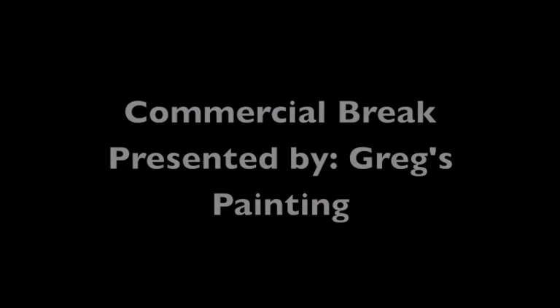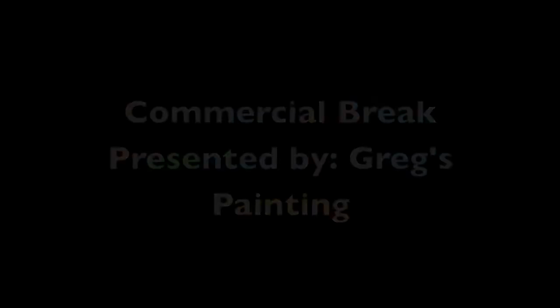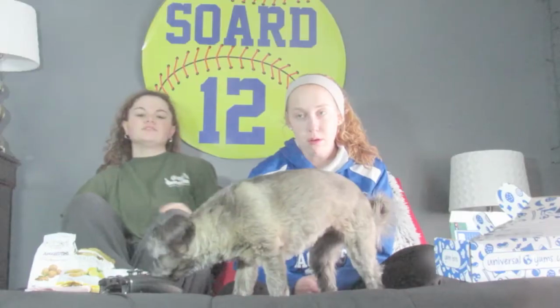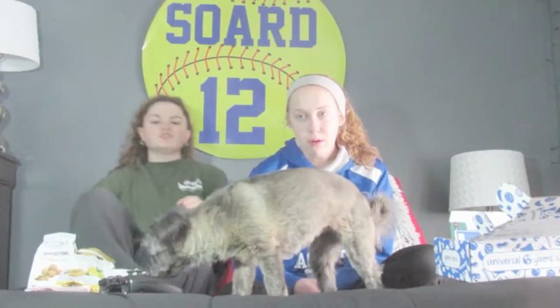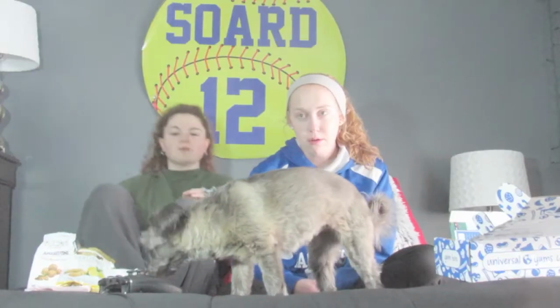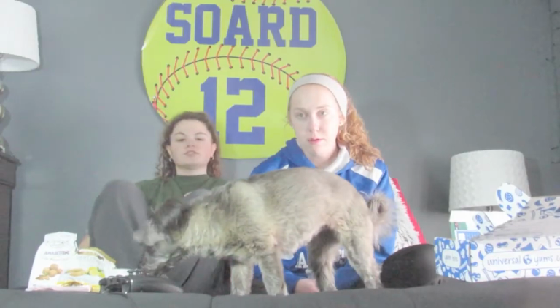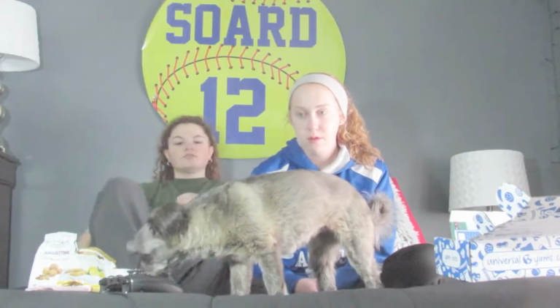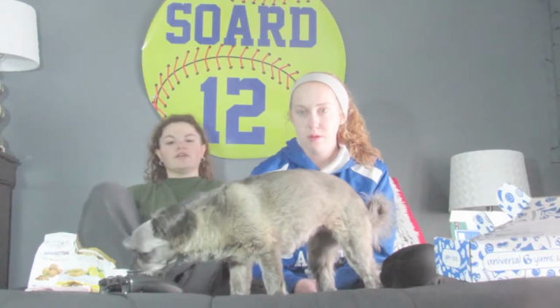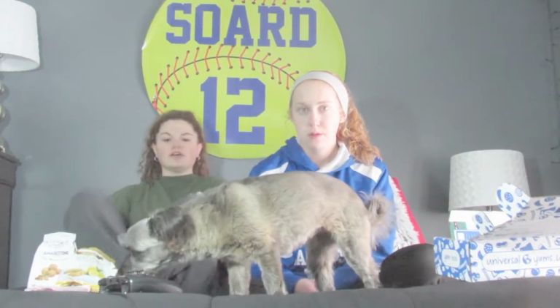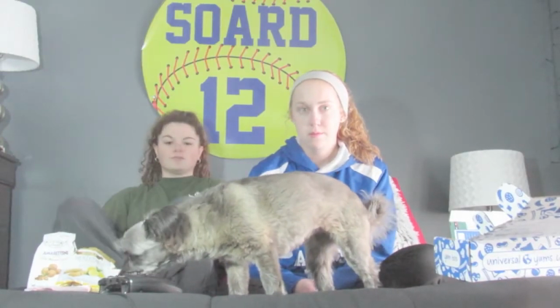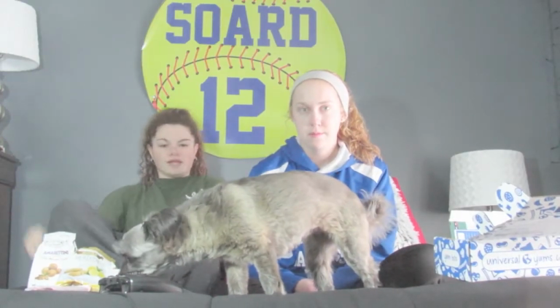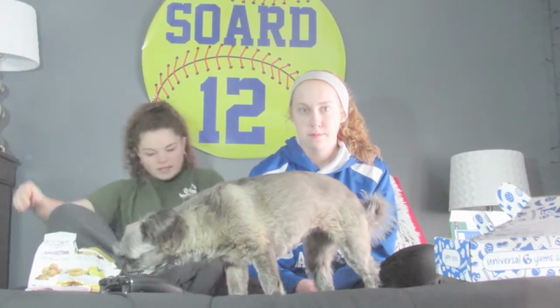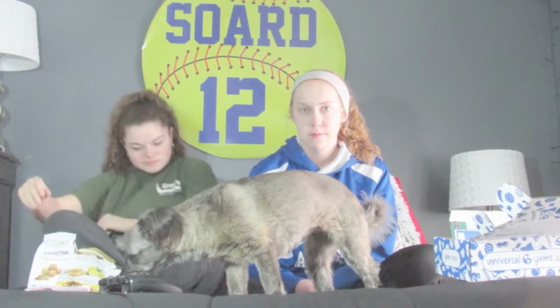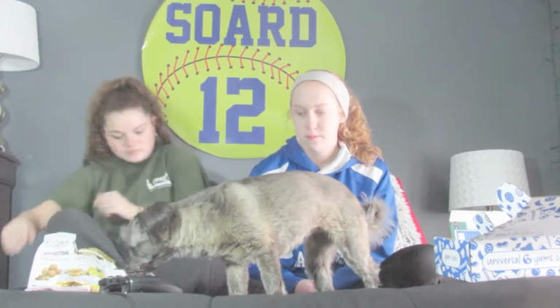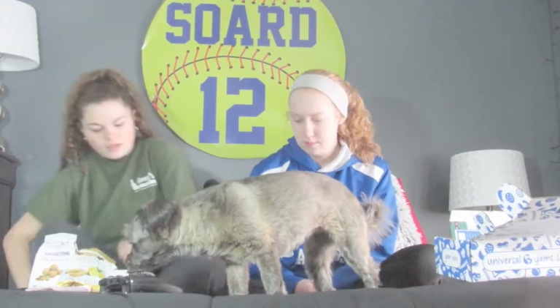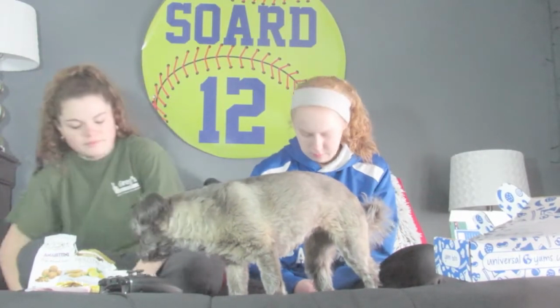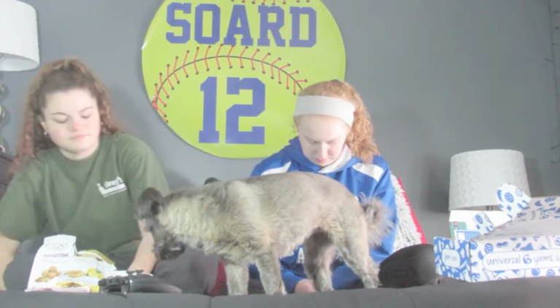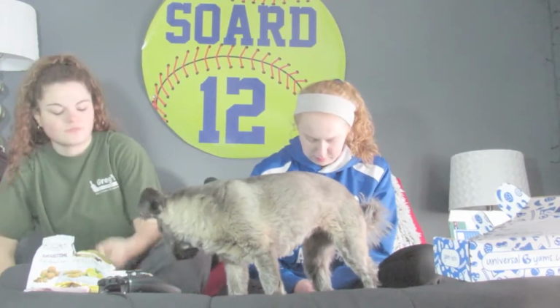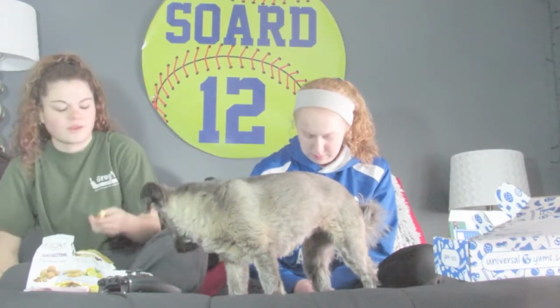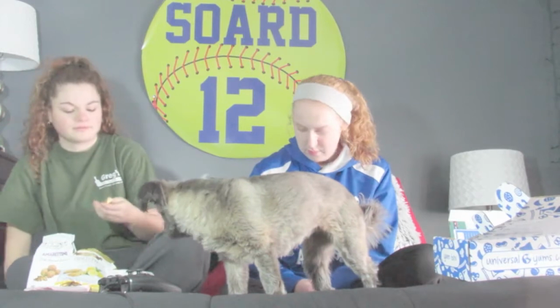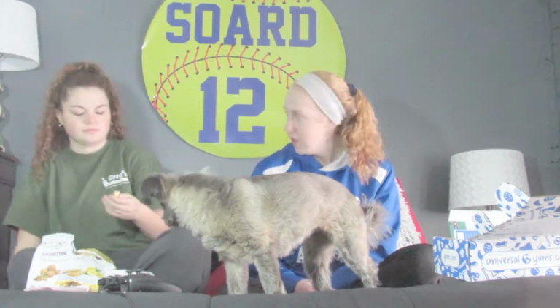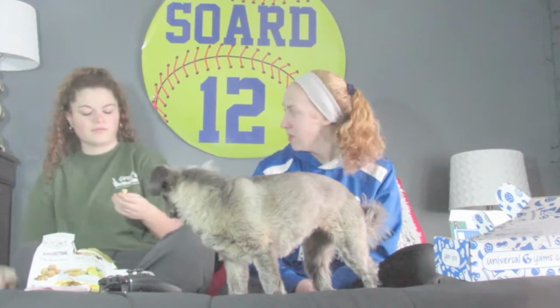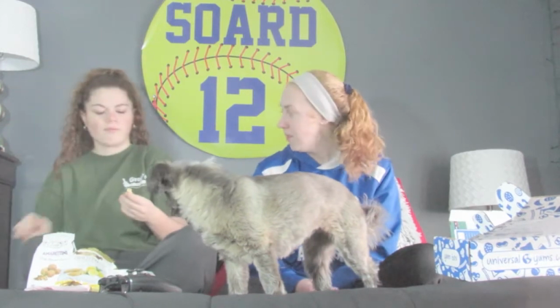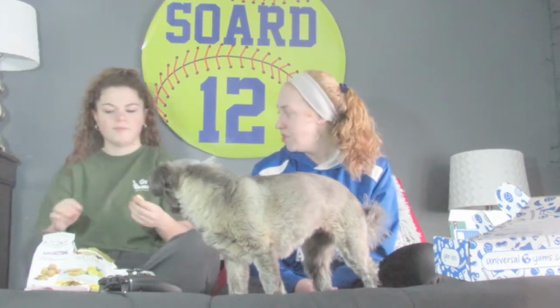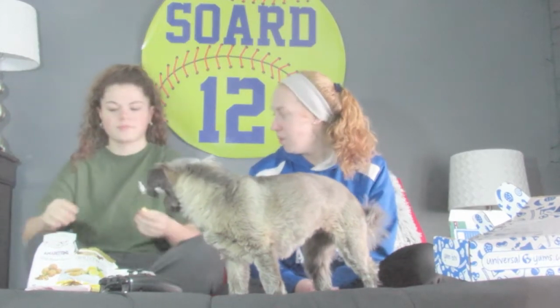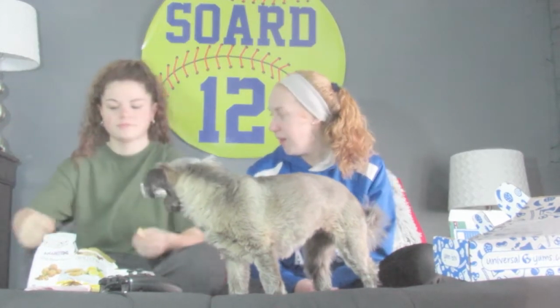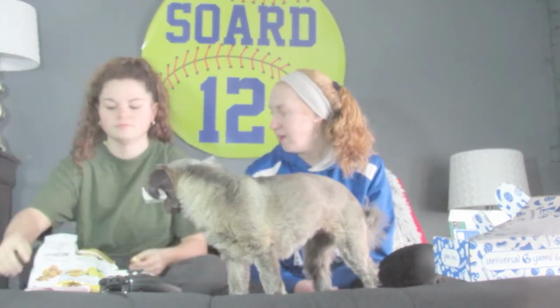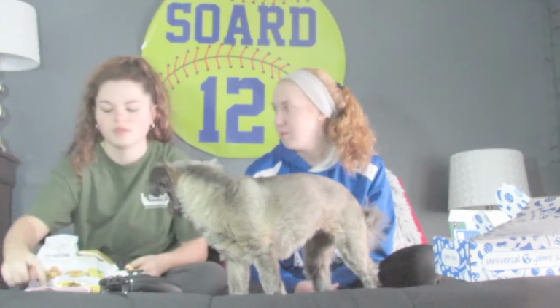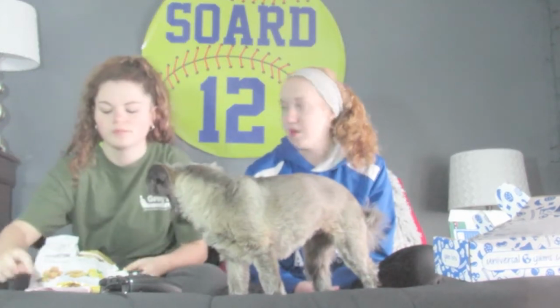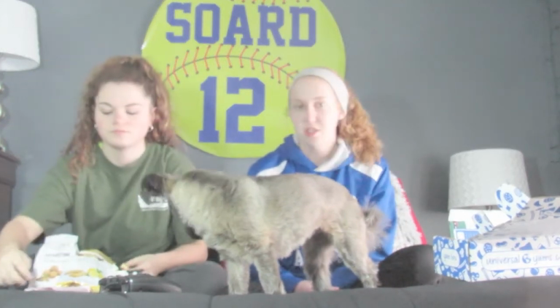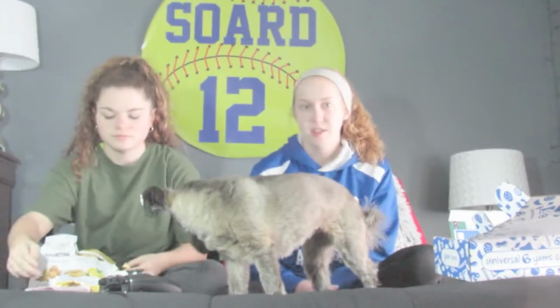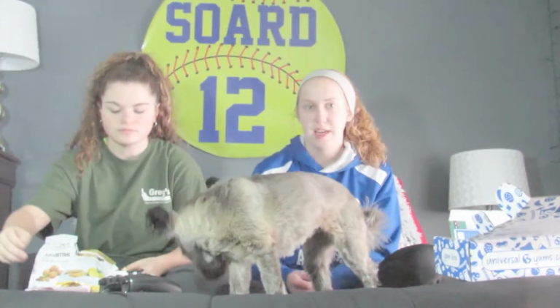This video is sponsored by Greg's Painting. Come get your paint brushes today.